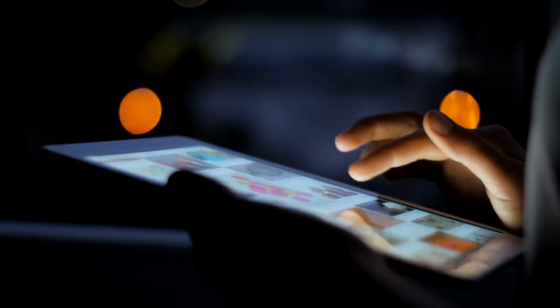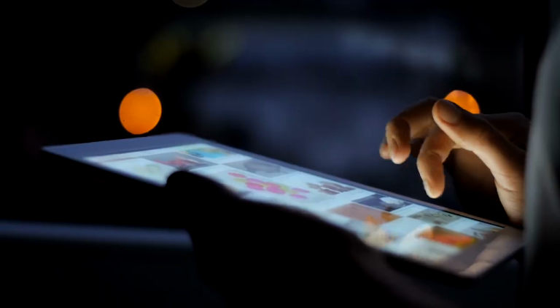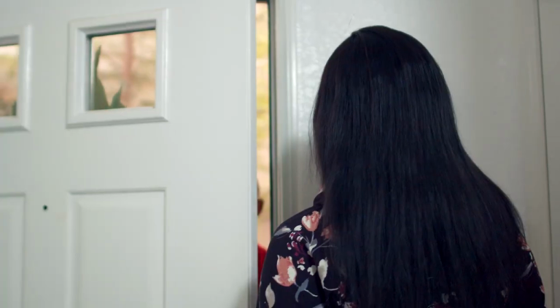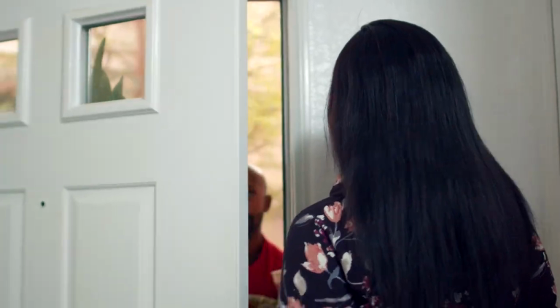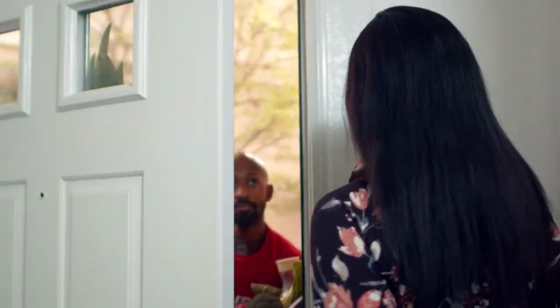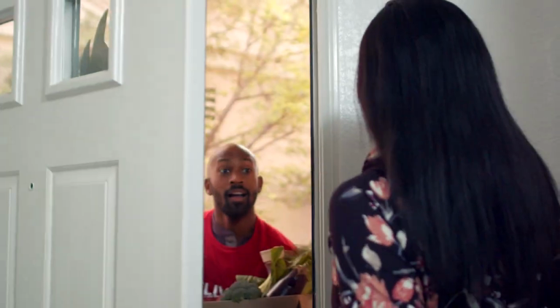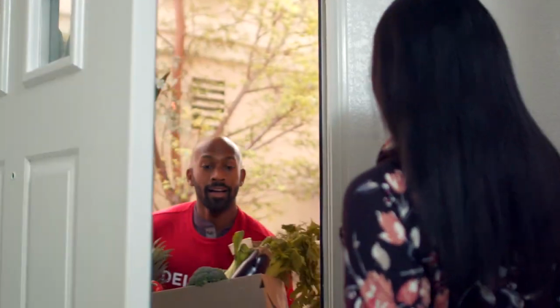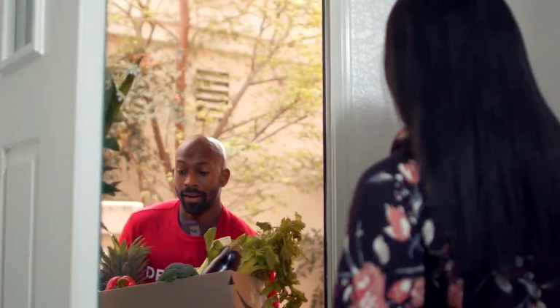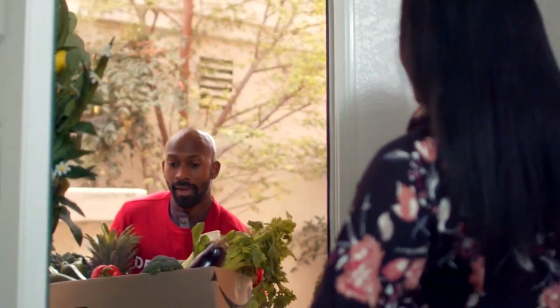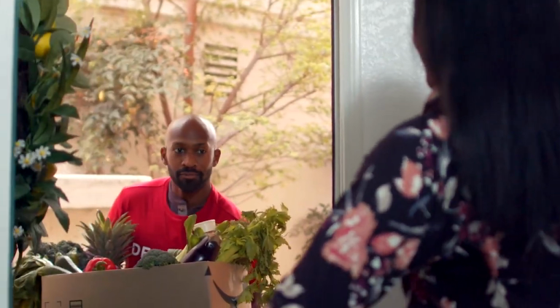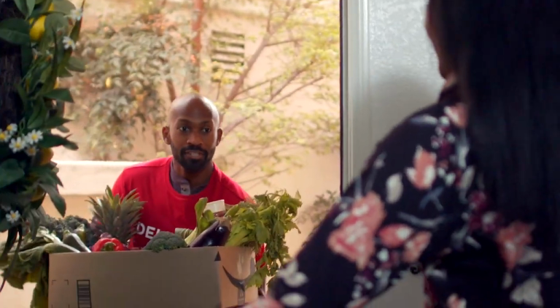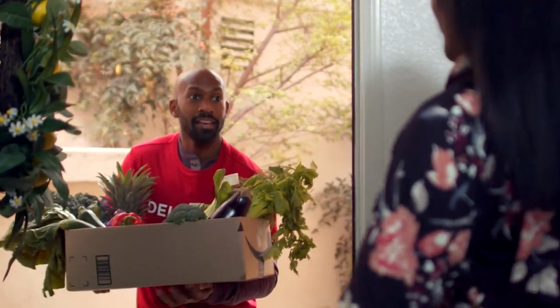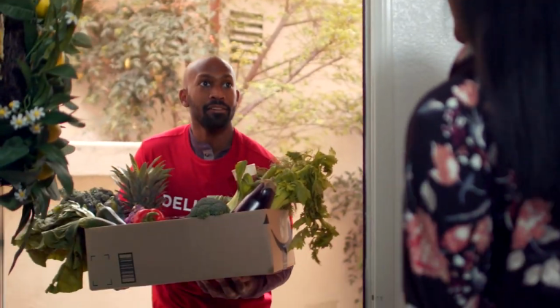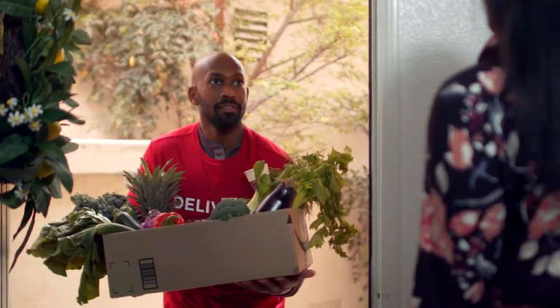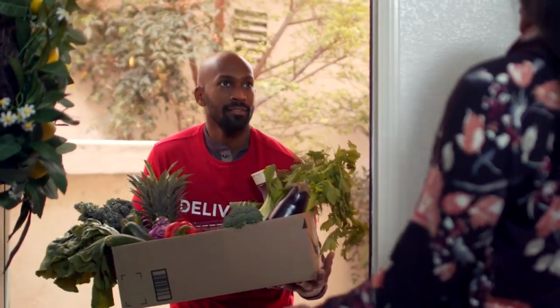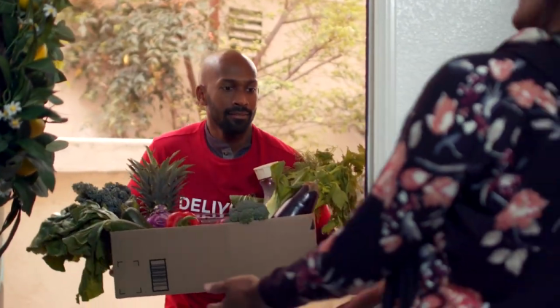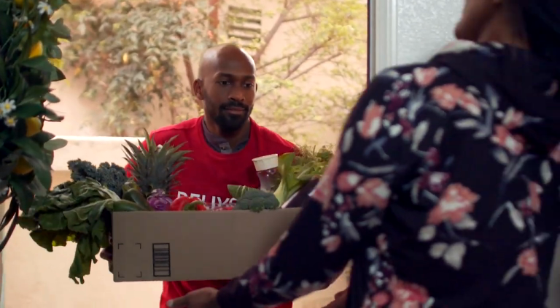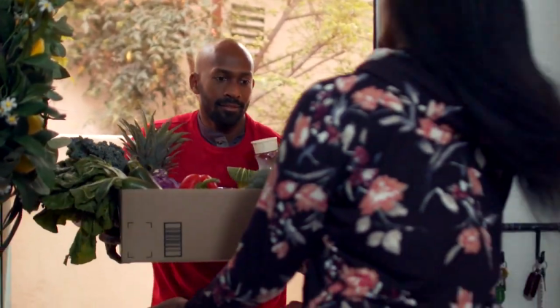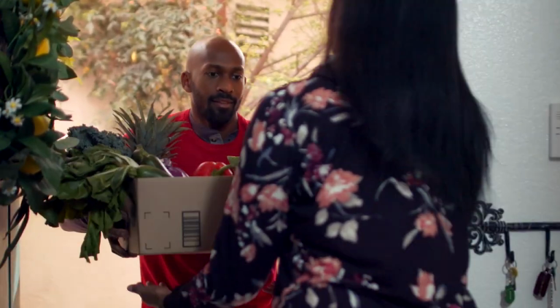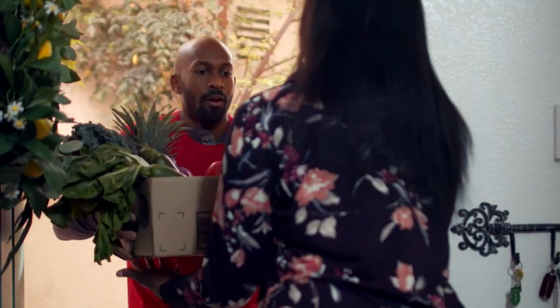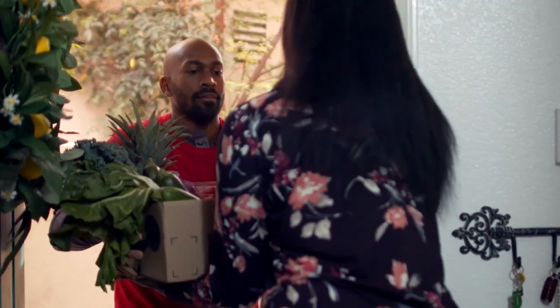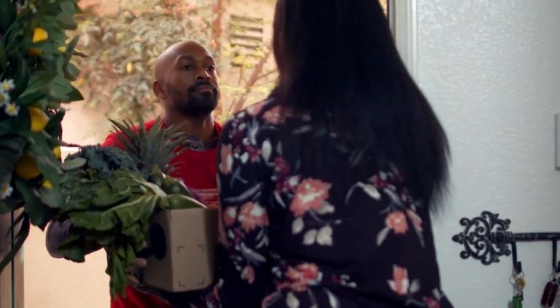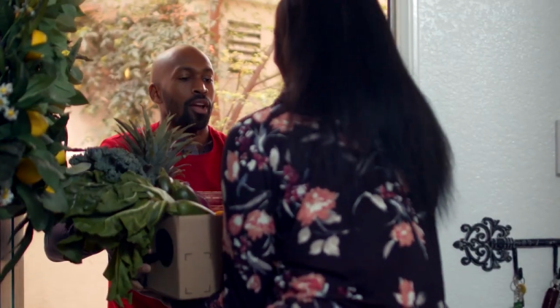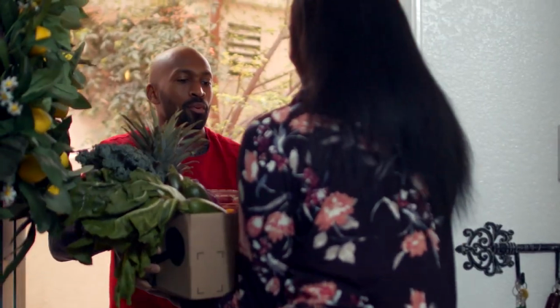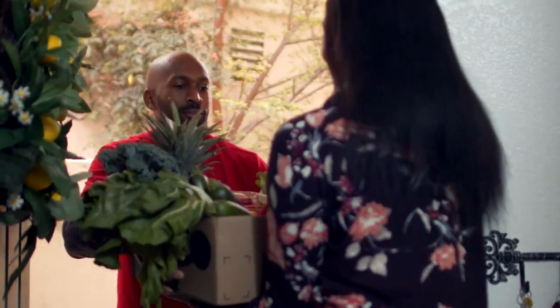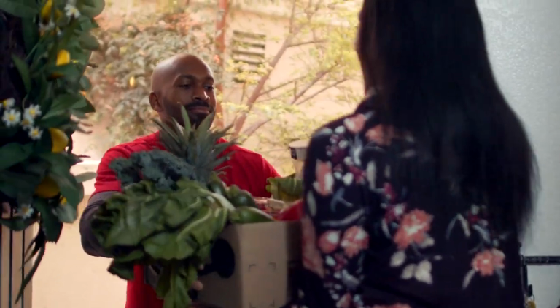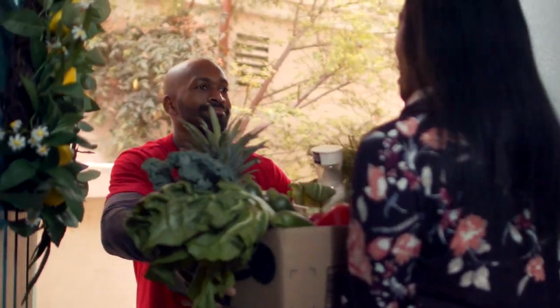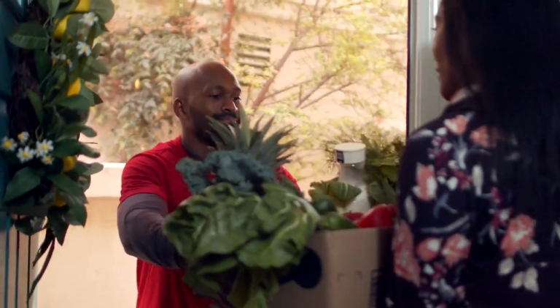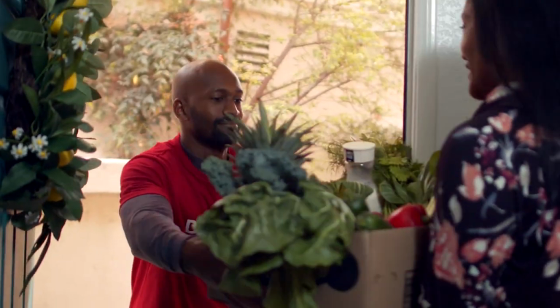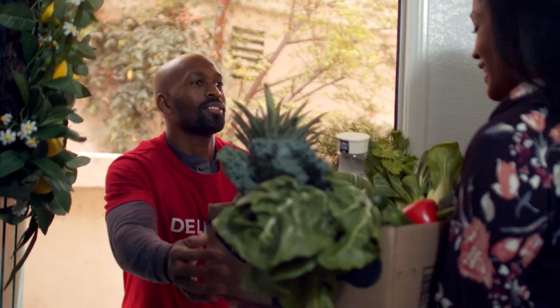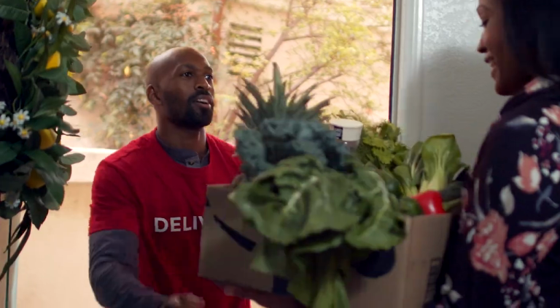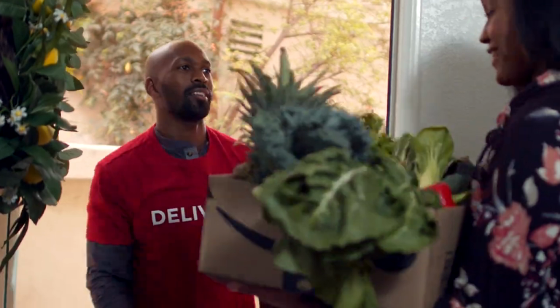Ultimately, you also get to choose how to receive your groceries, either home delivery or store pickup.